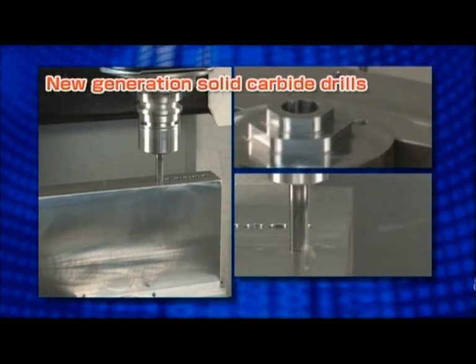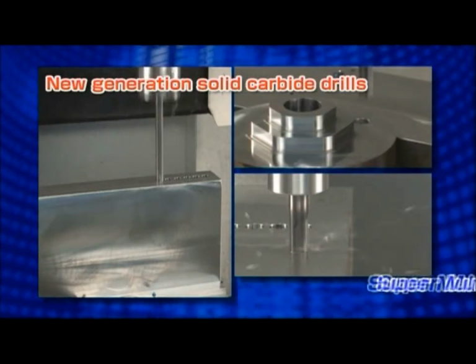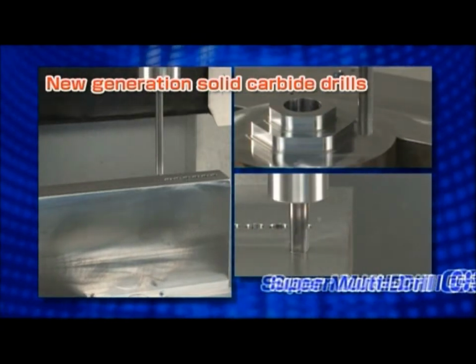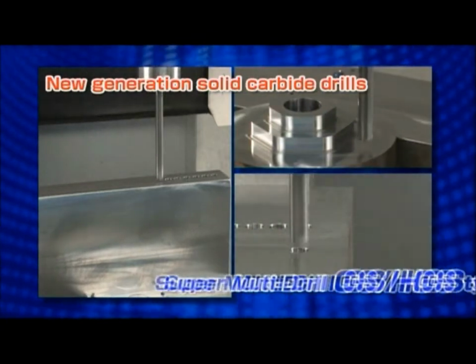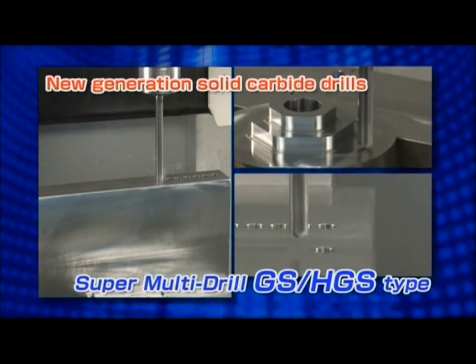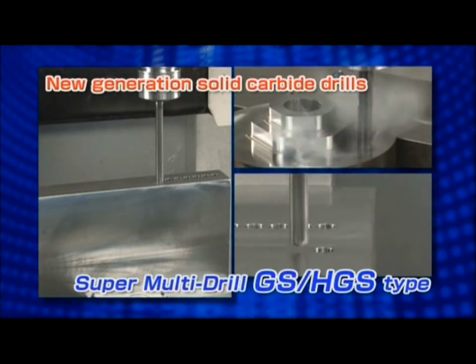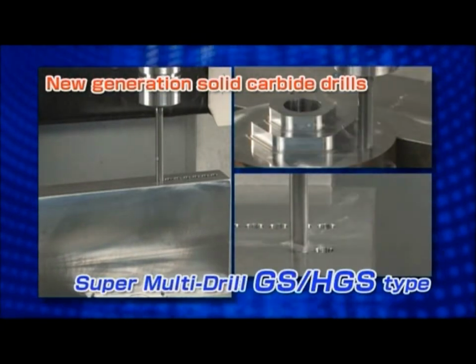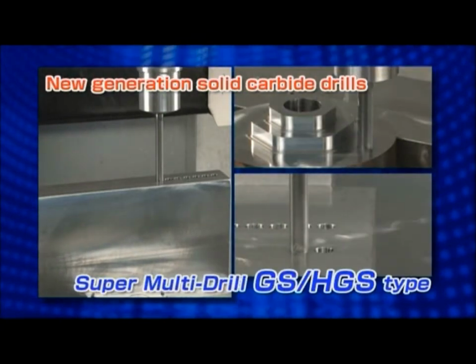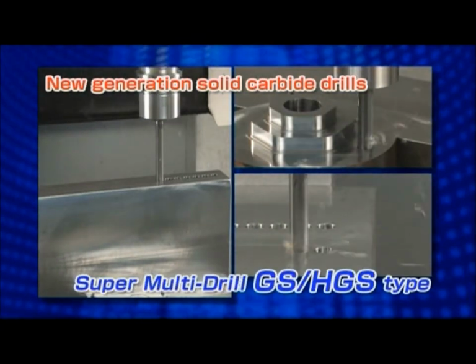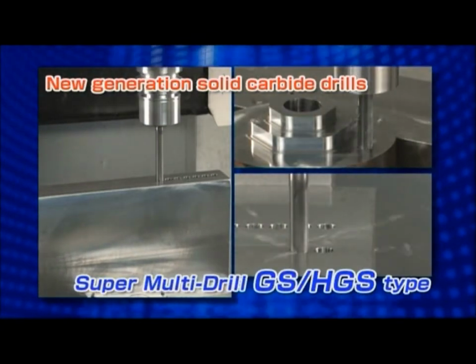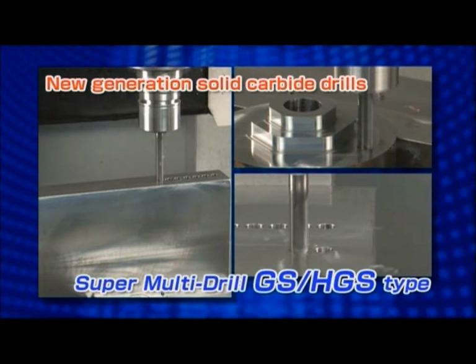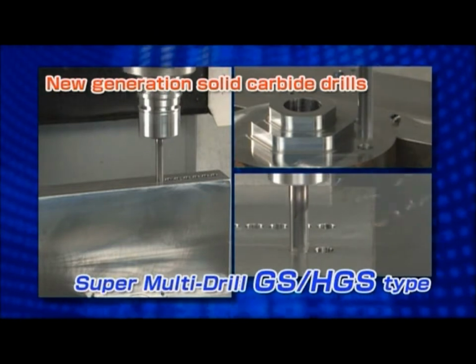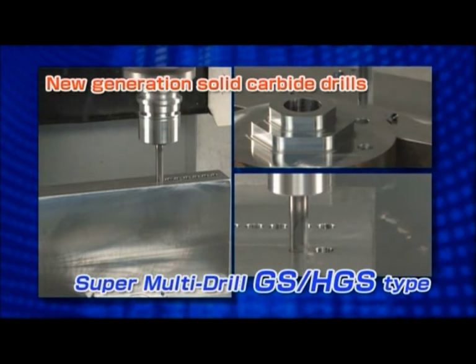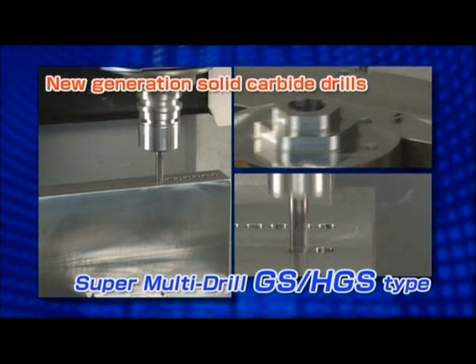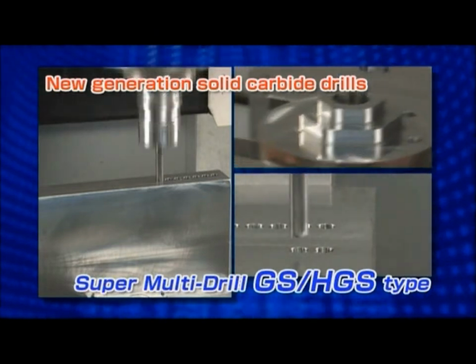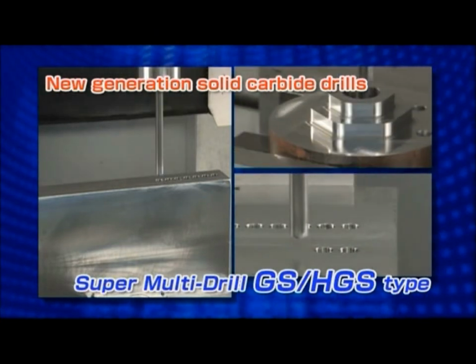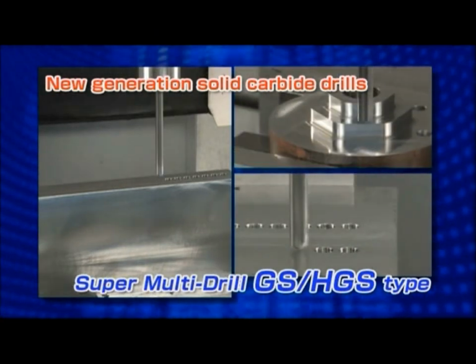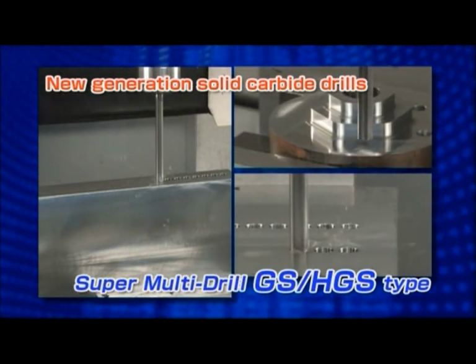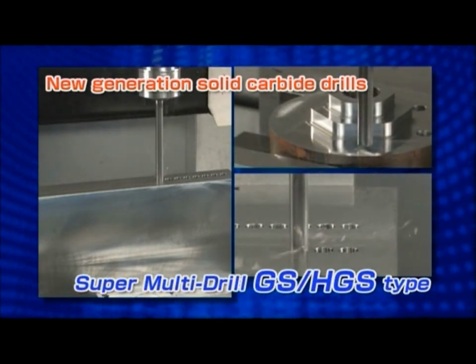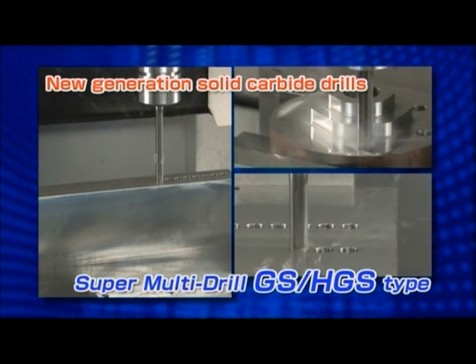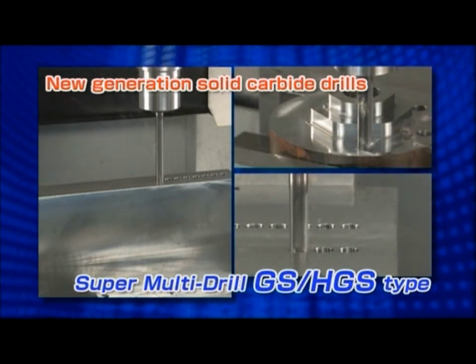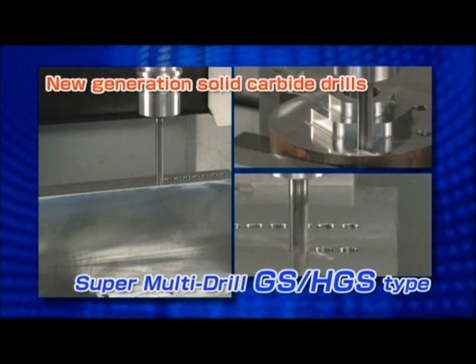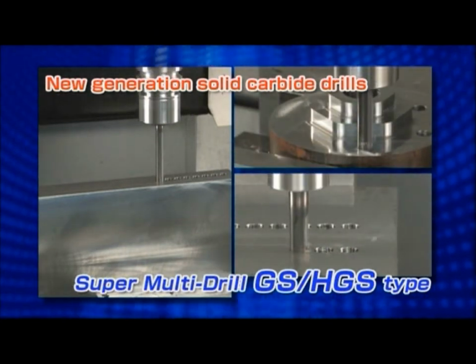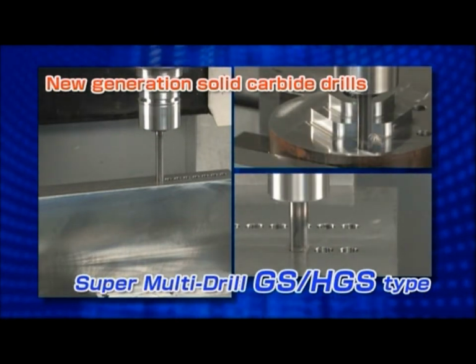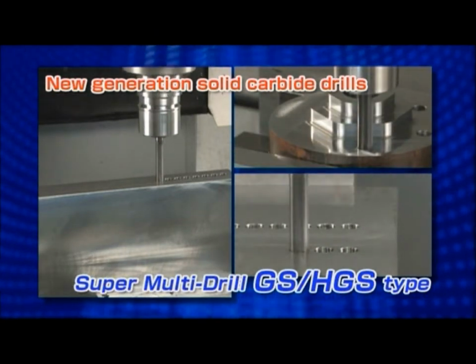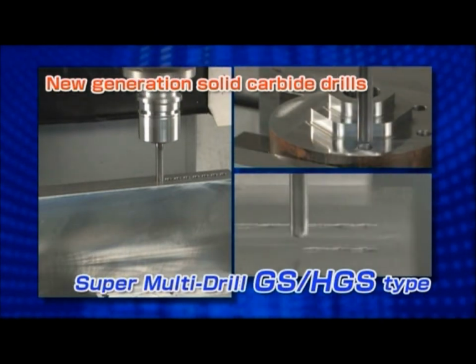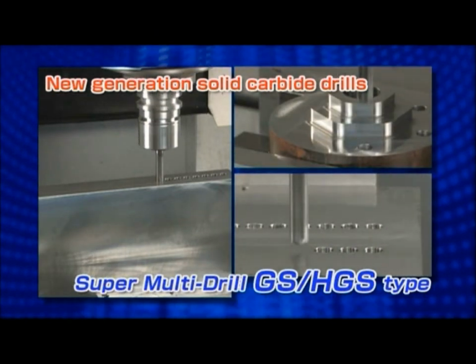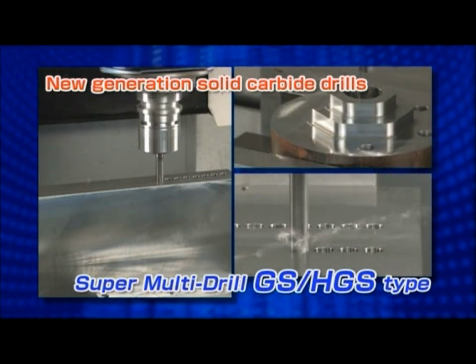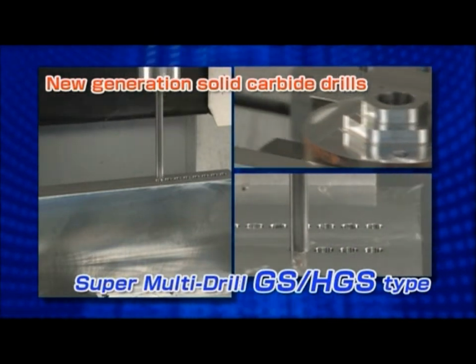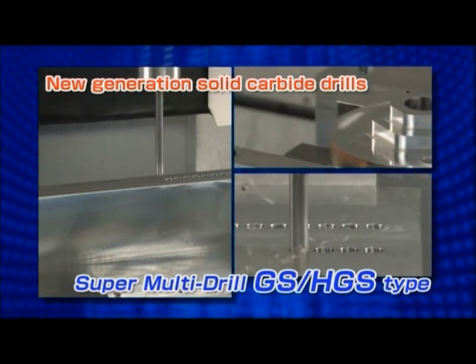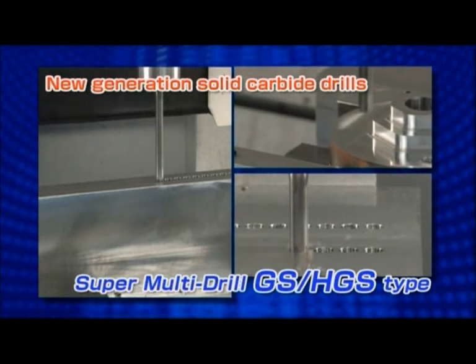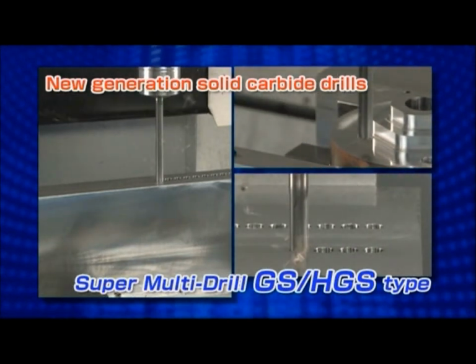The Super Multidrill GS-Type and HGS-Type have unmatched ability and cutting performance.